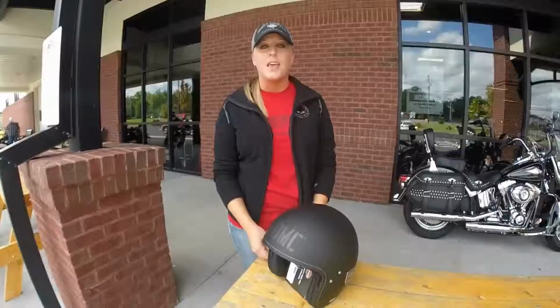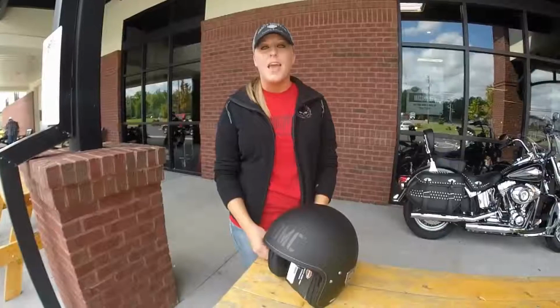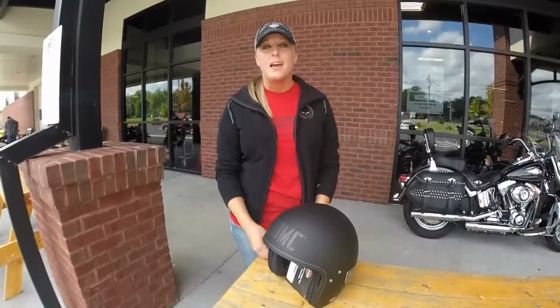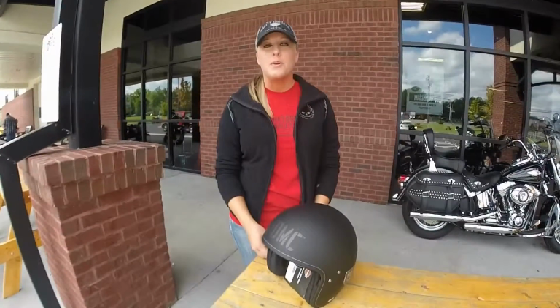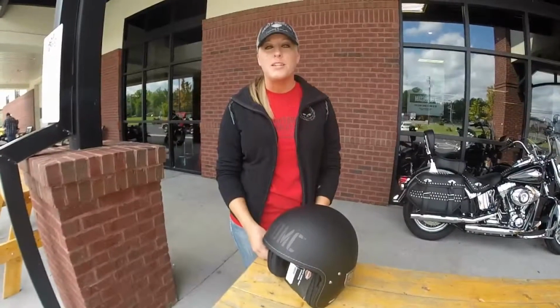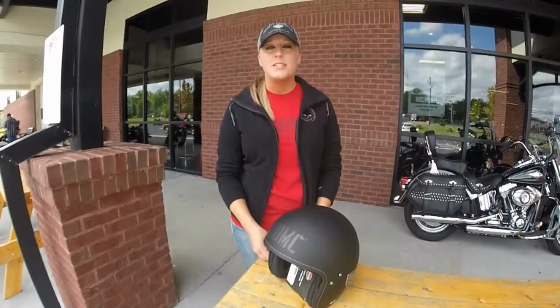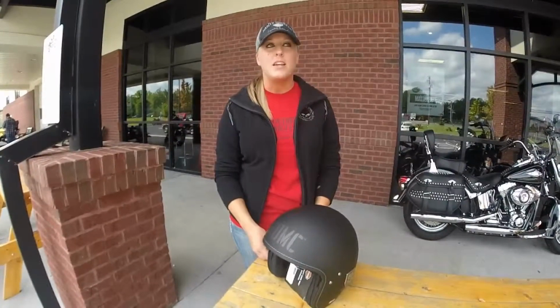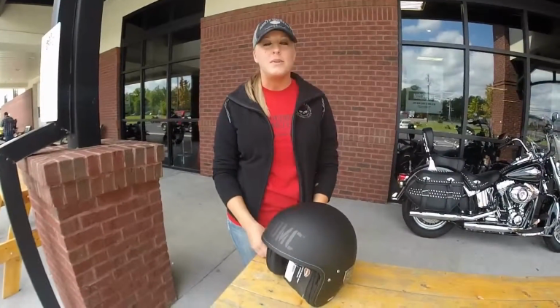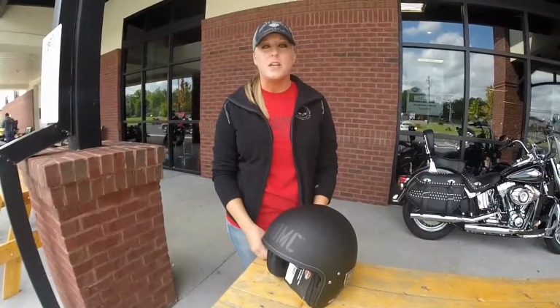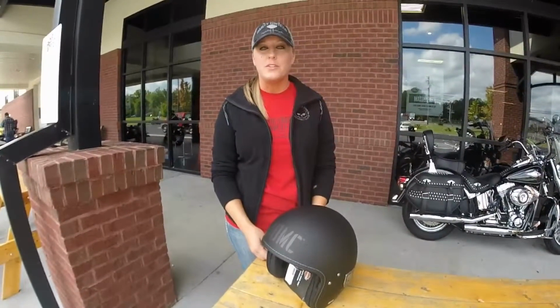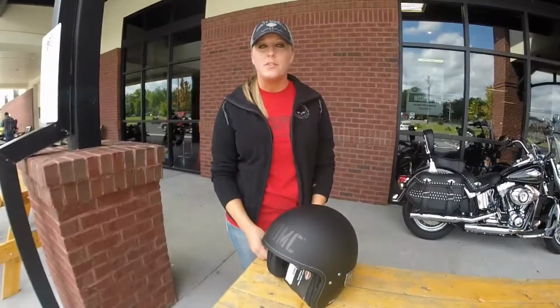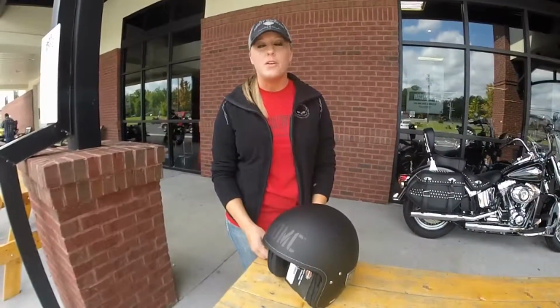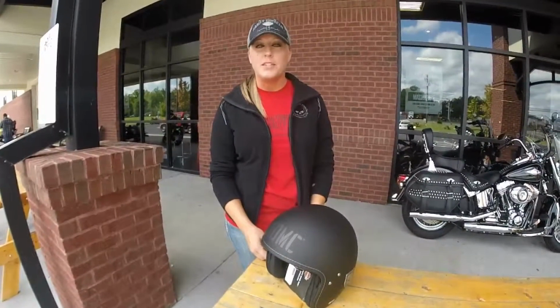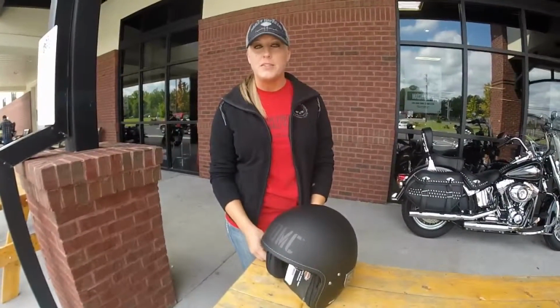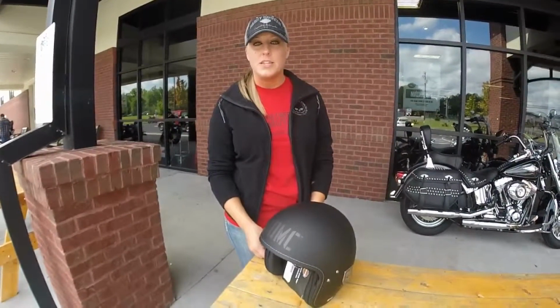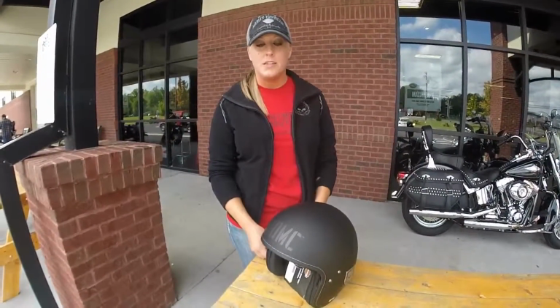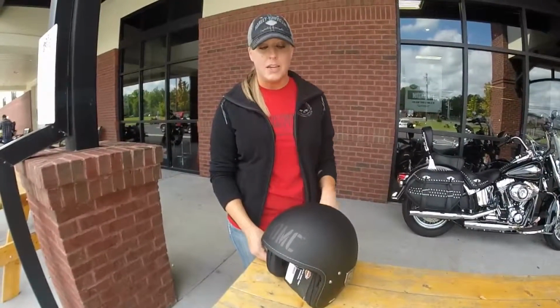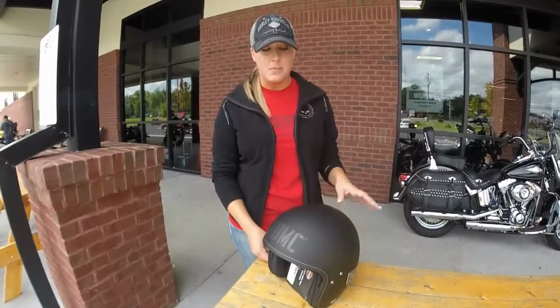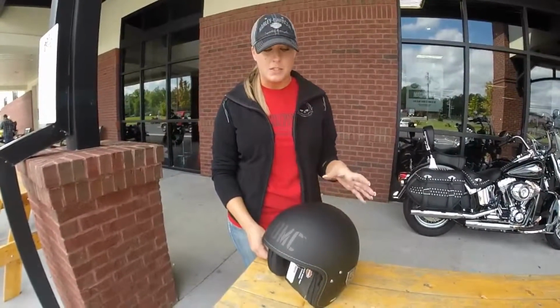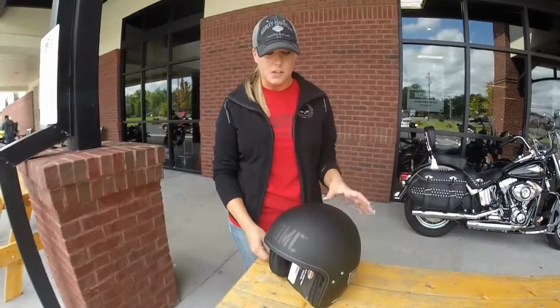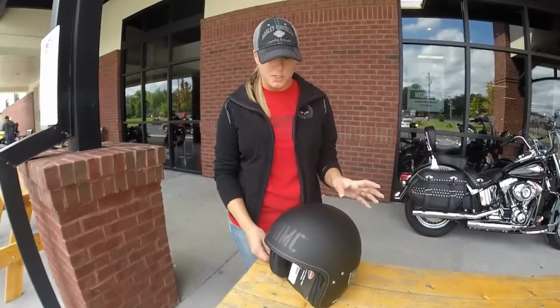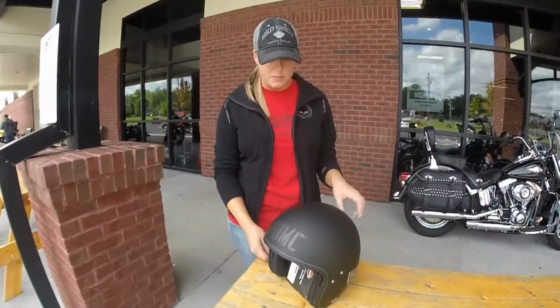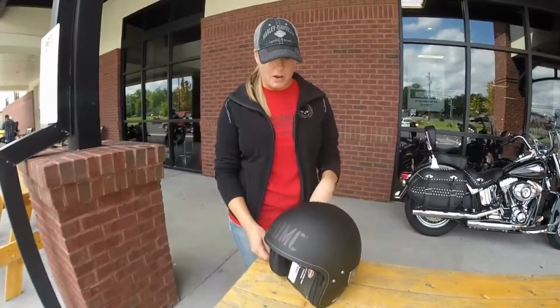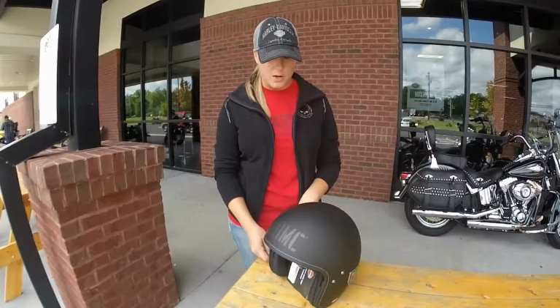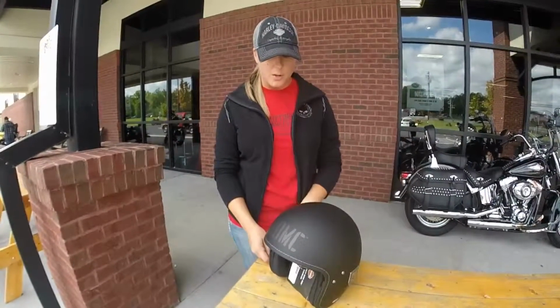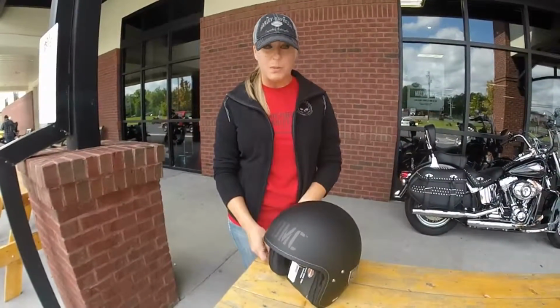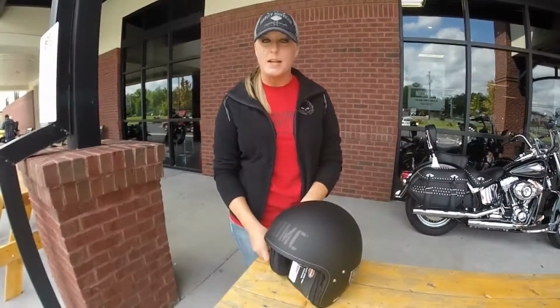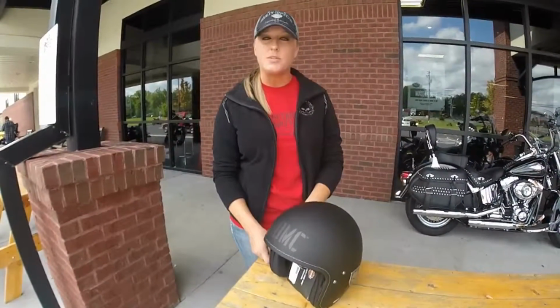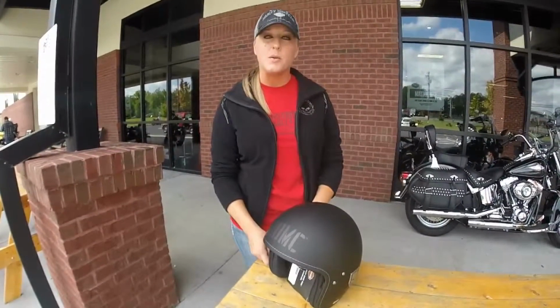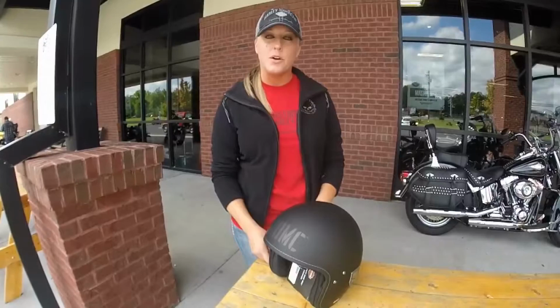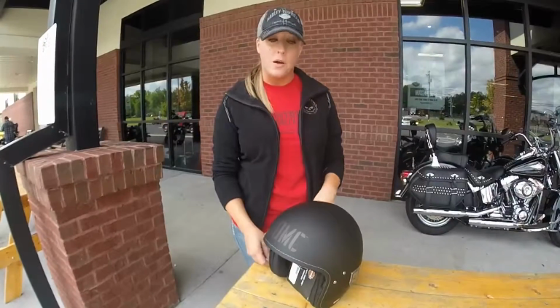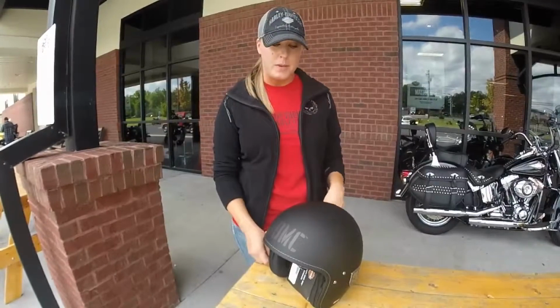Hey, I'm Chris and I'm at Southern Devil Harley-Davidson and I'm going to talk to you about our new Blast three-quarter helmet.